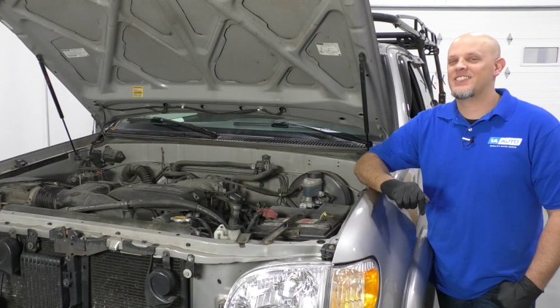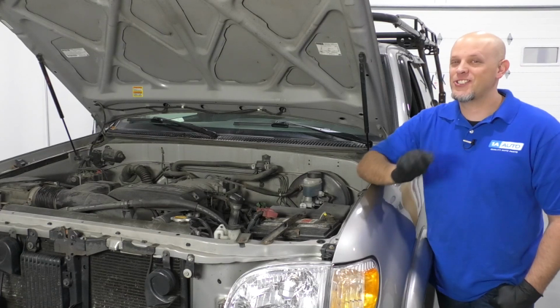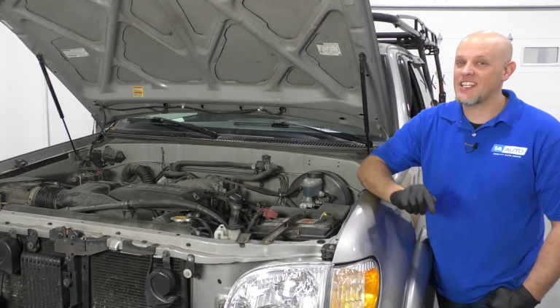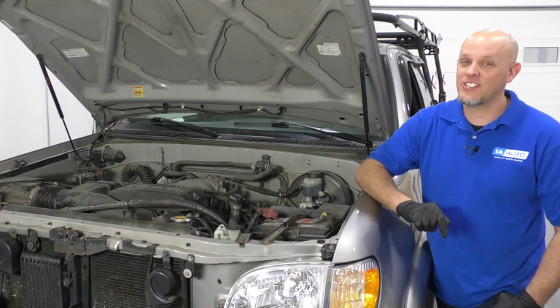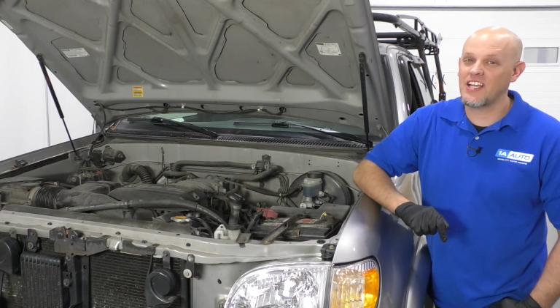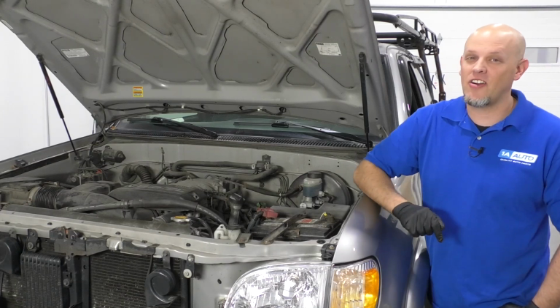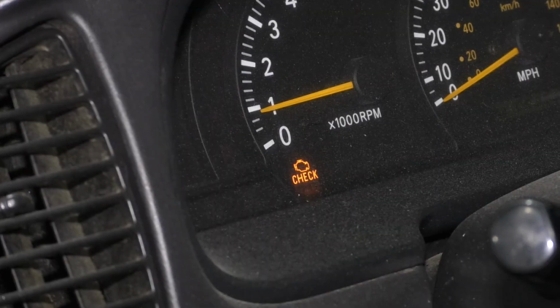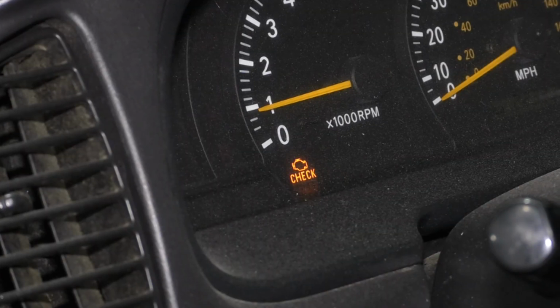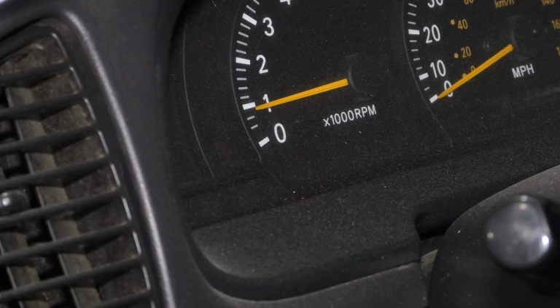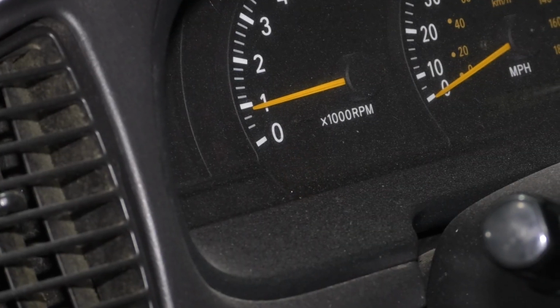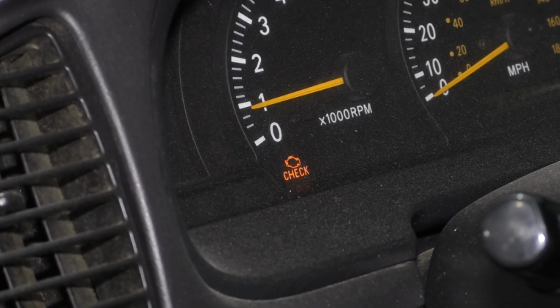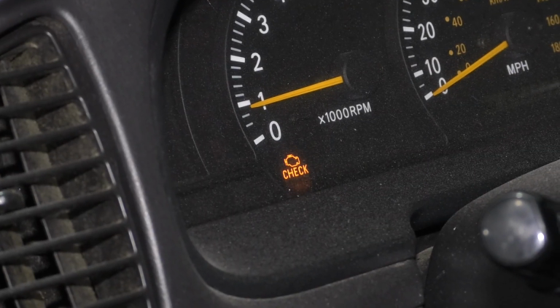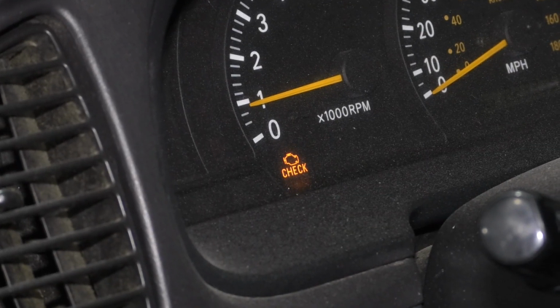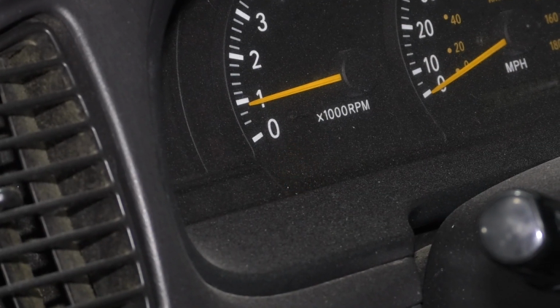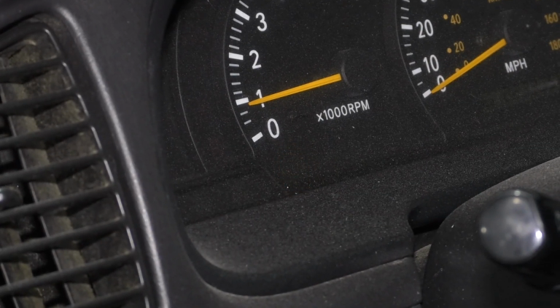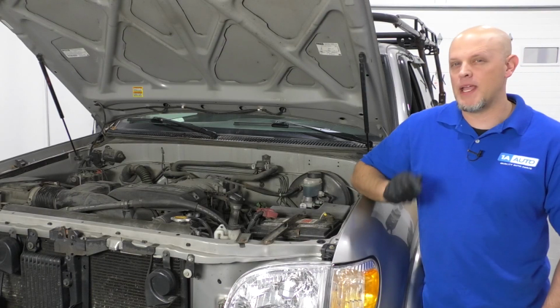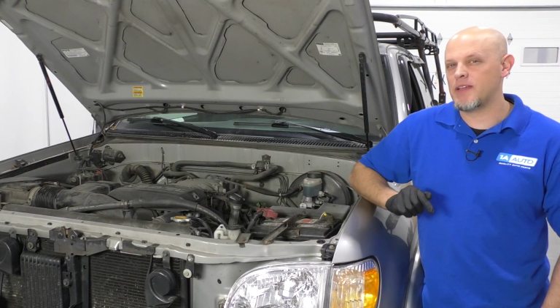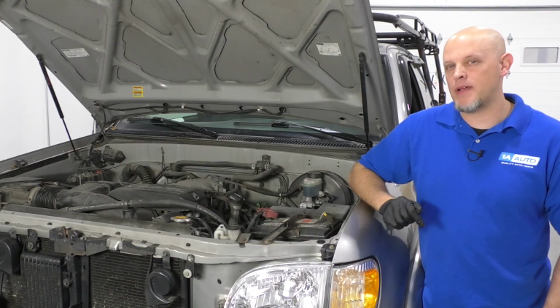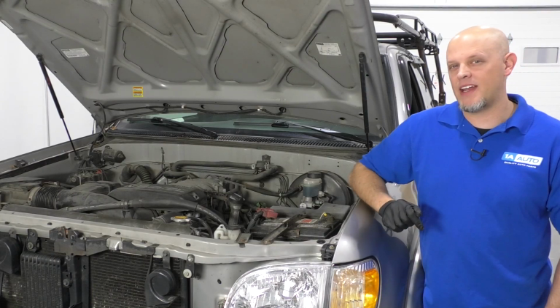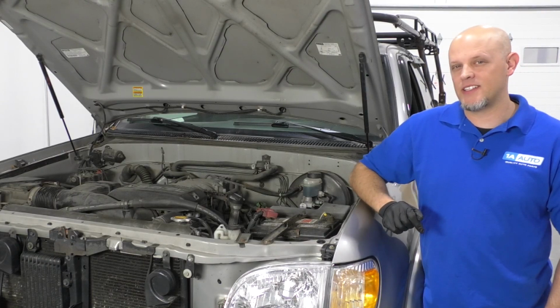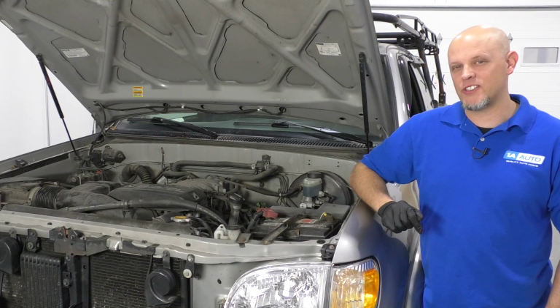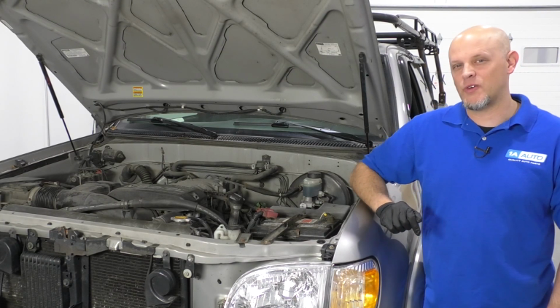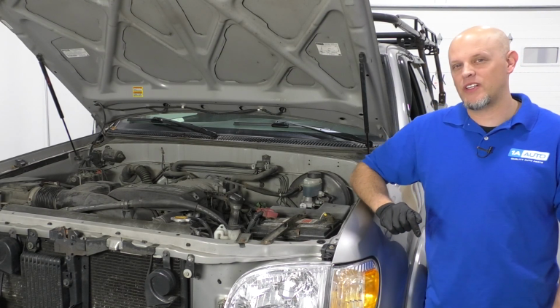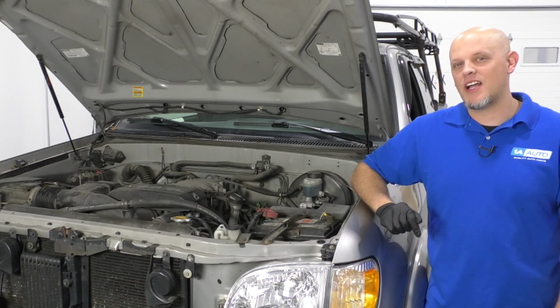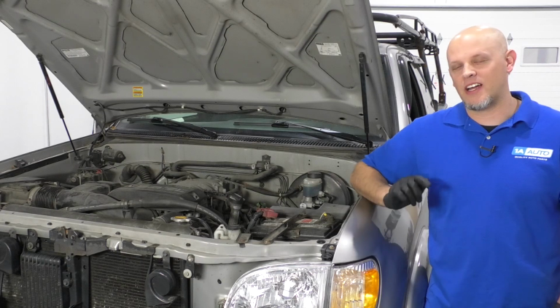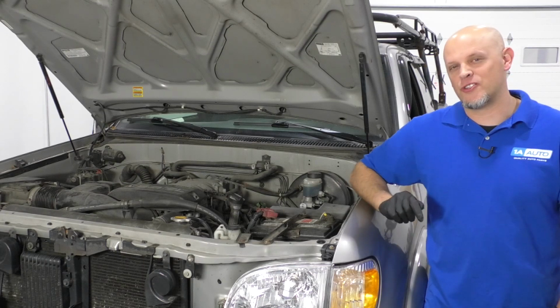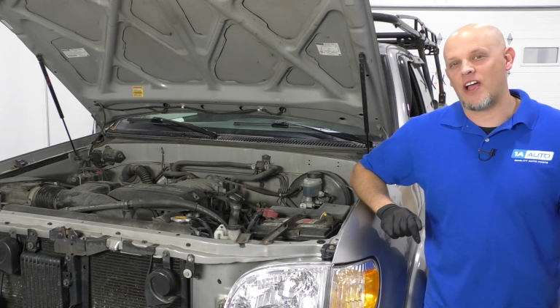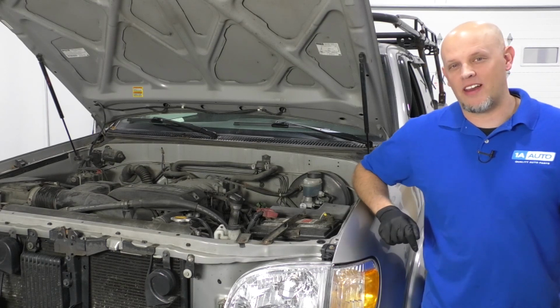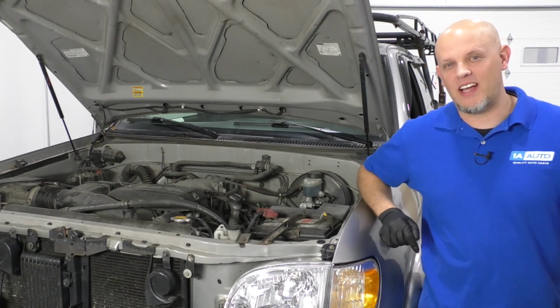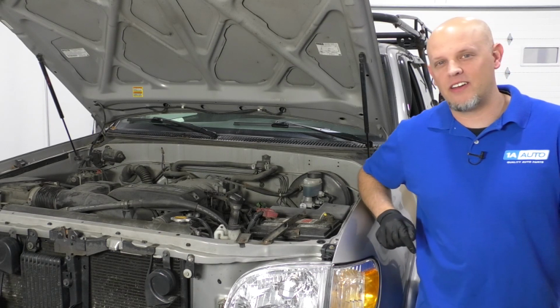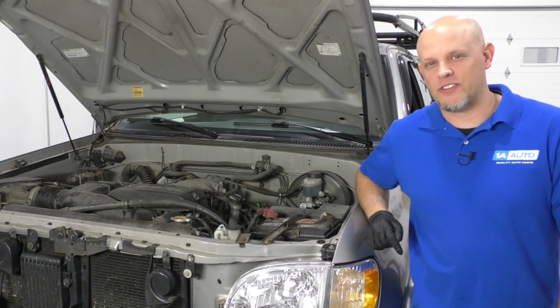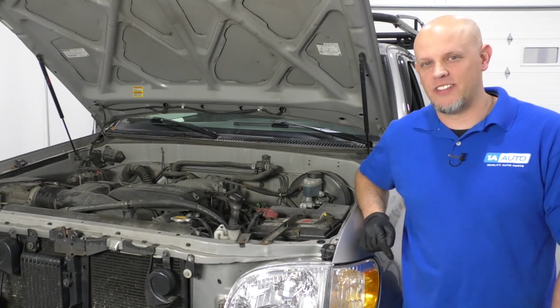Is your check engine light on and your engine's running rough? It may be a bad ignition coil. I'm going to show you how to diagnose it.